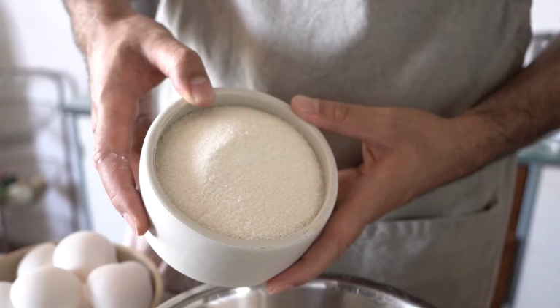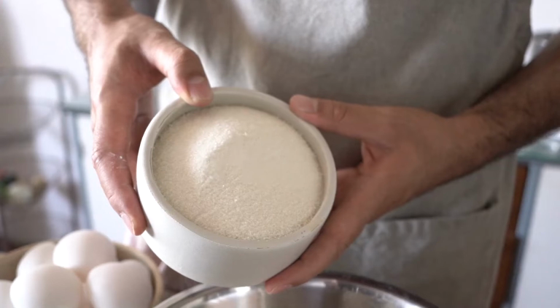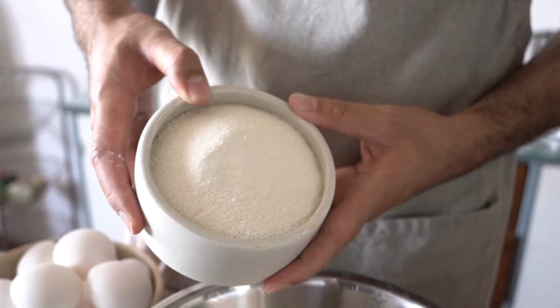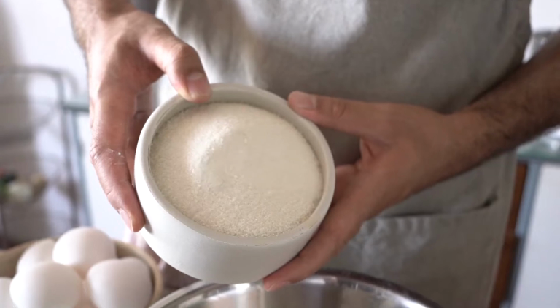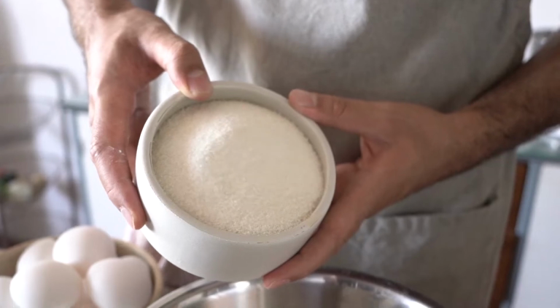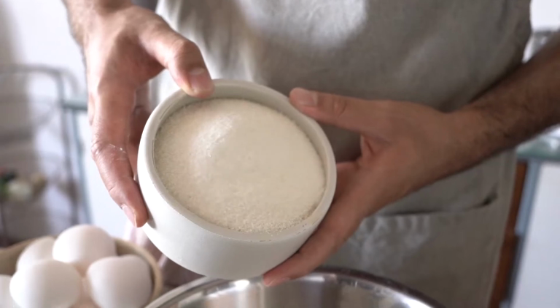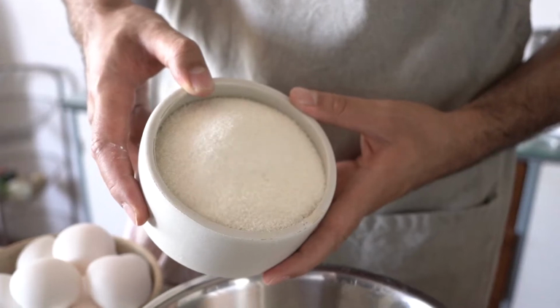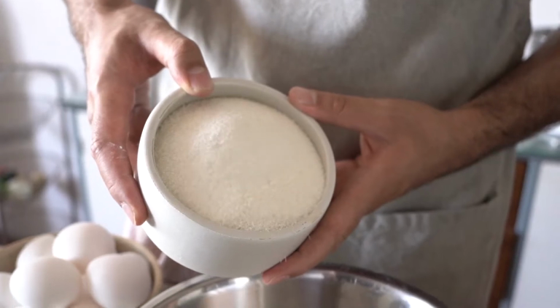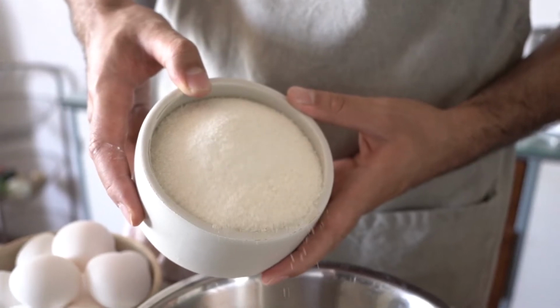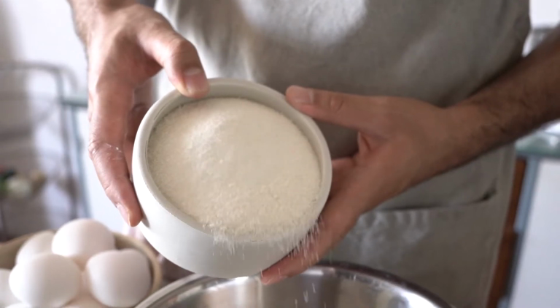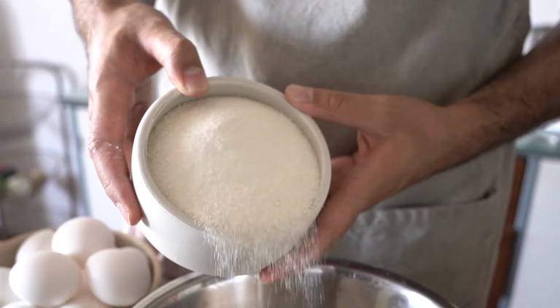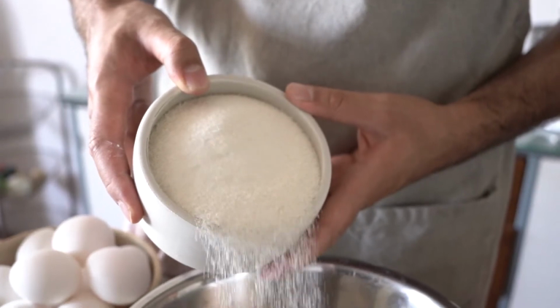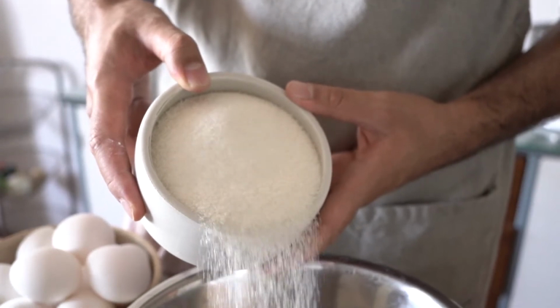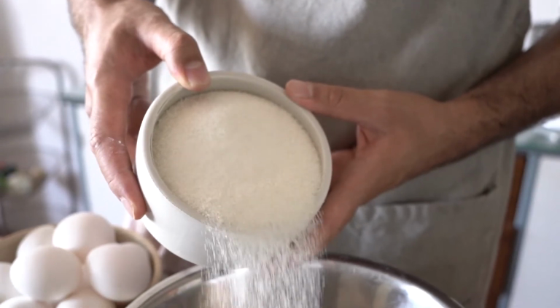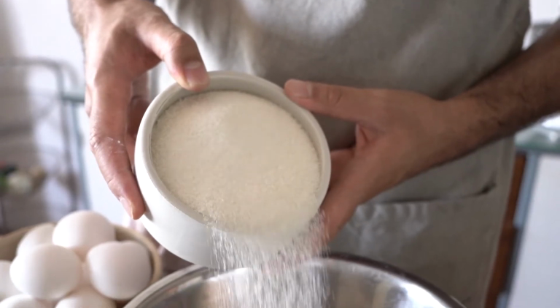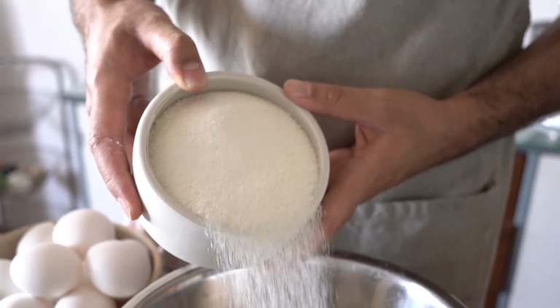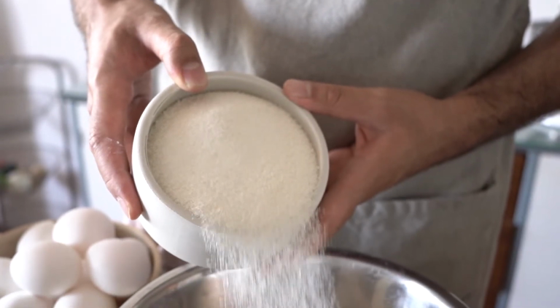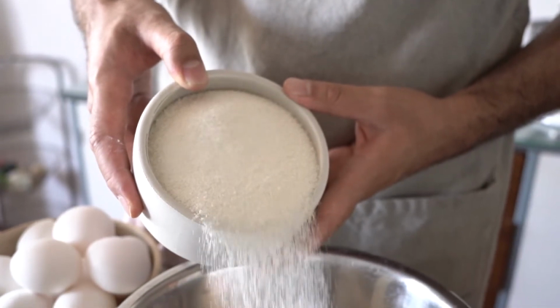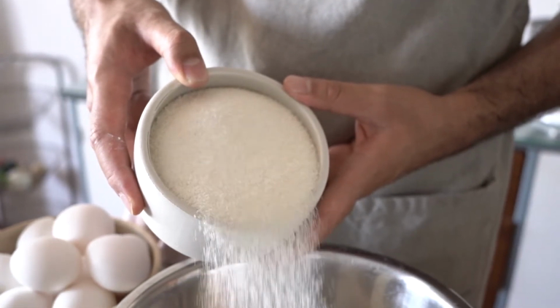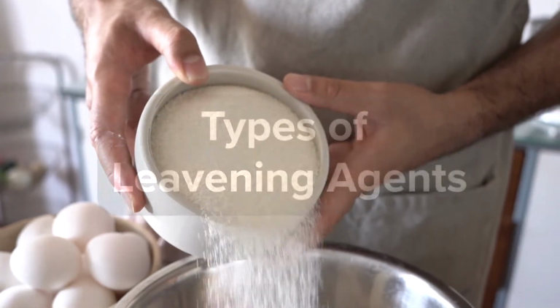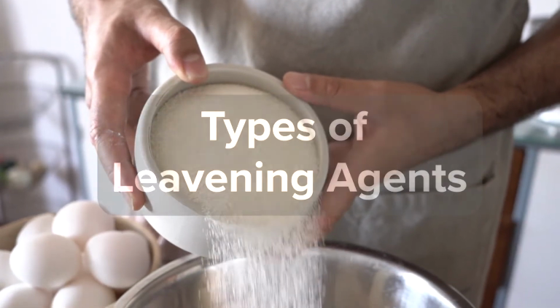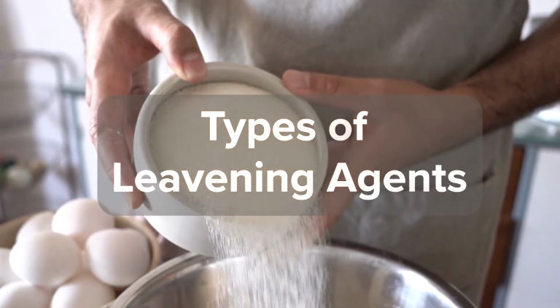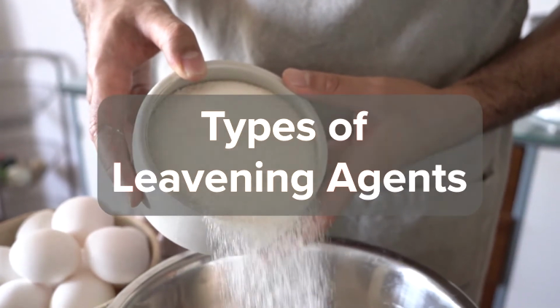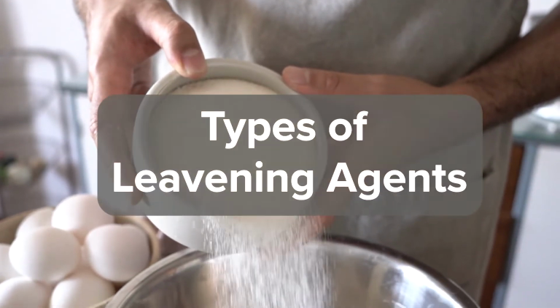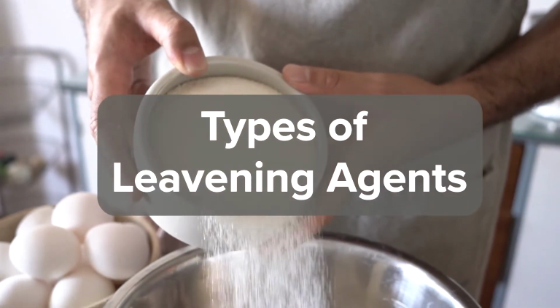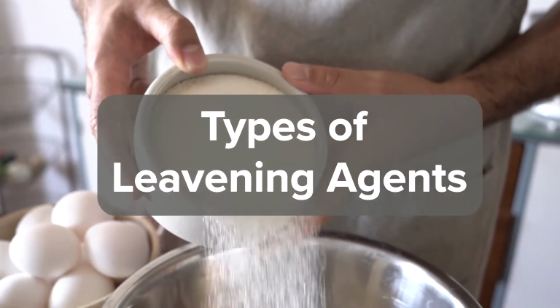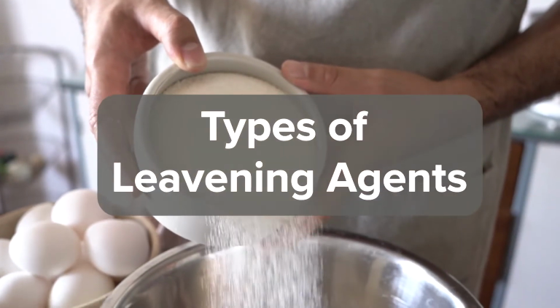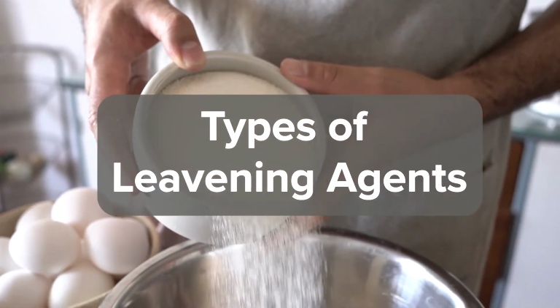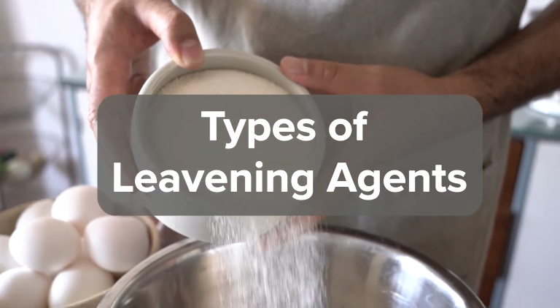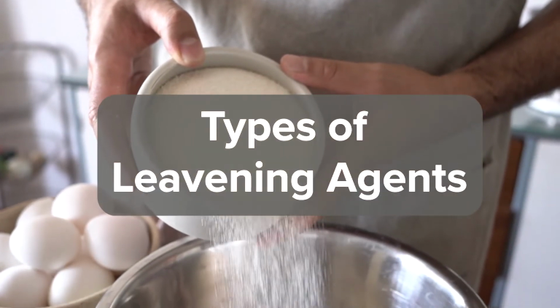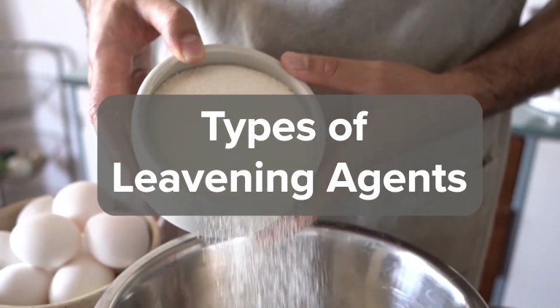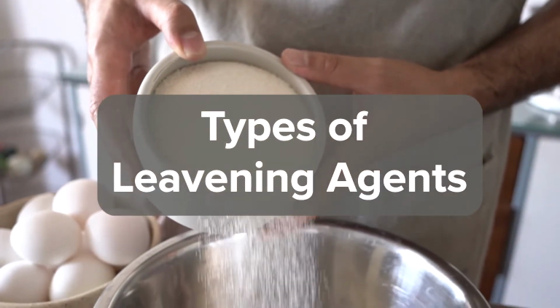Hello everyone, in this week's theory video, we're going to be talking about leavening agents.